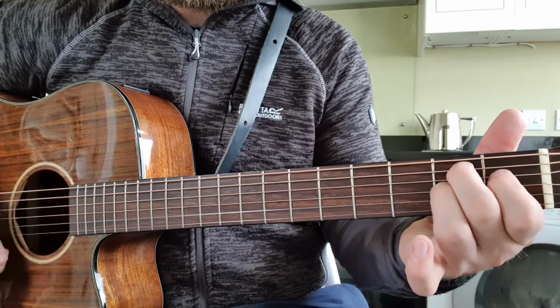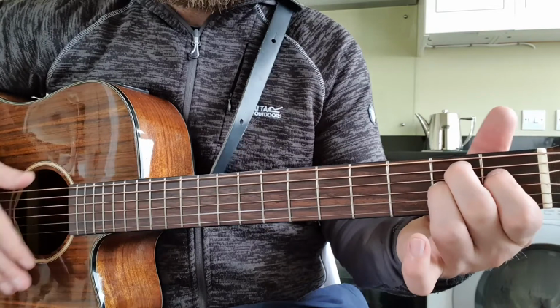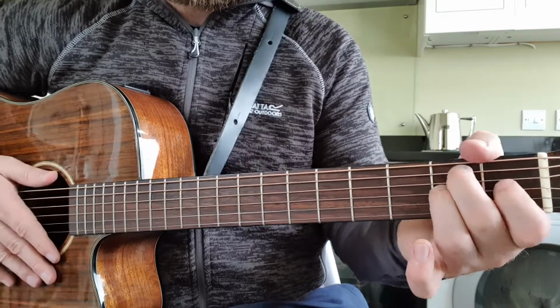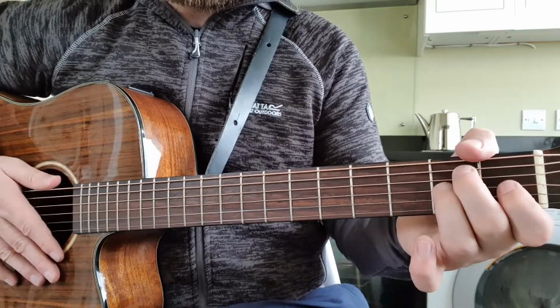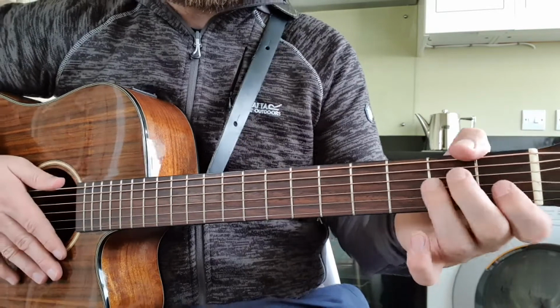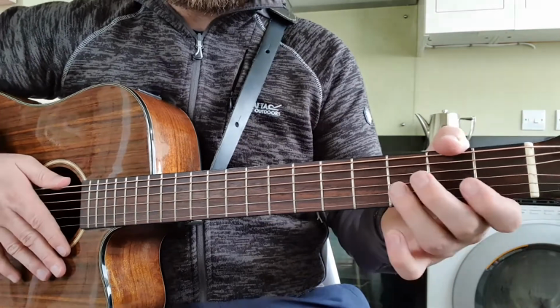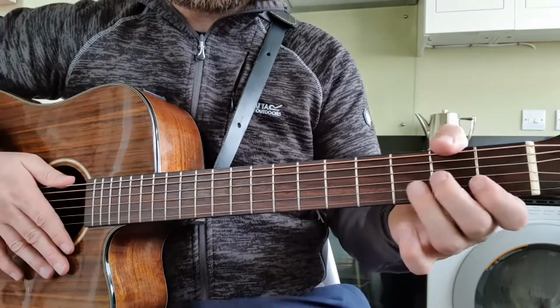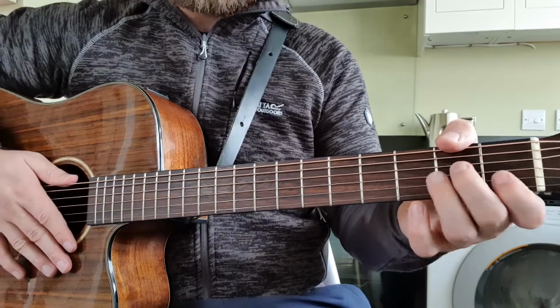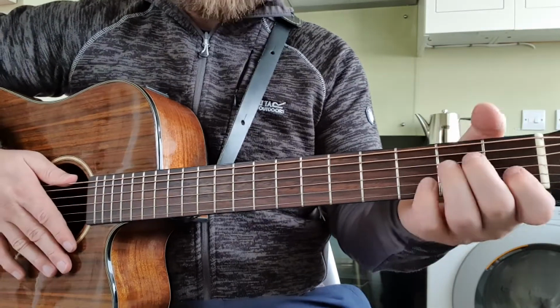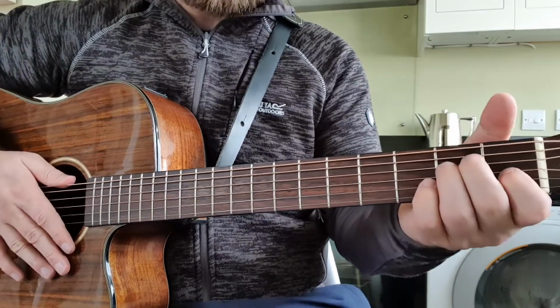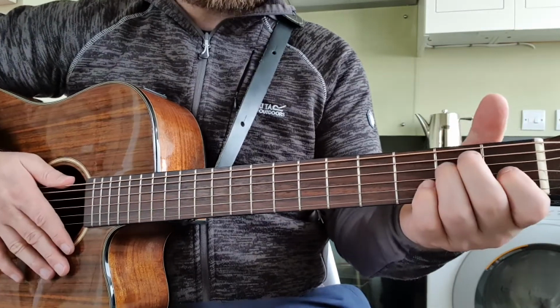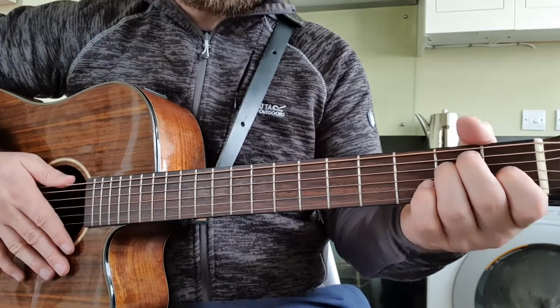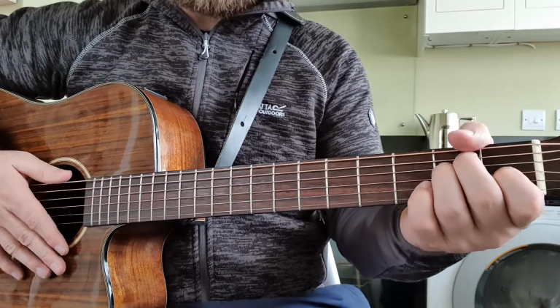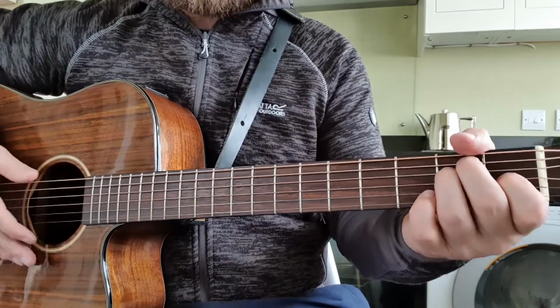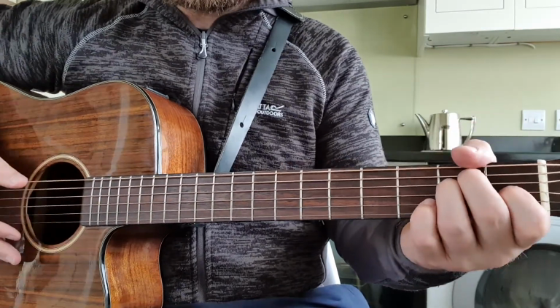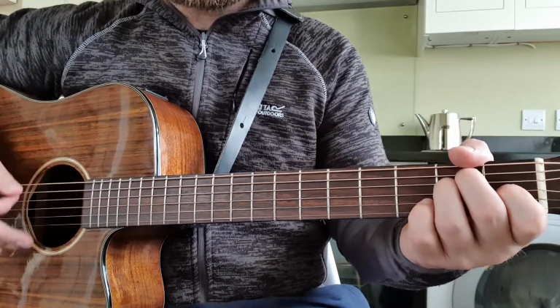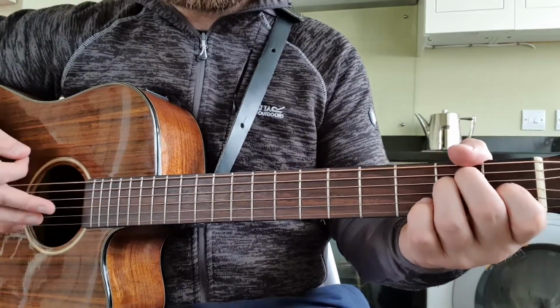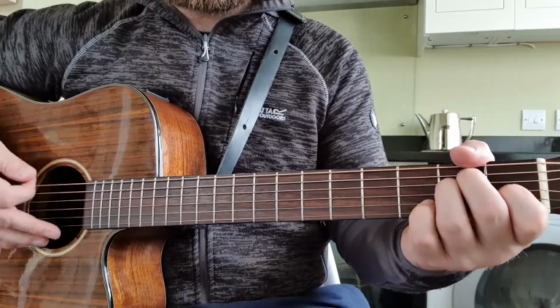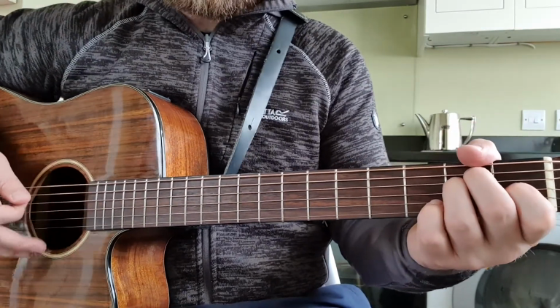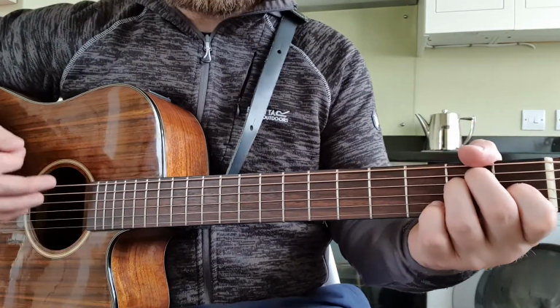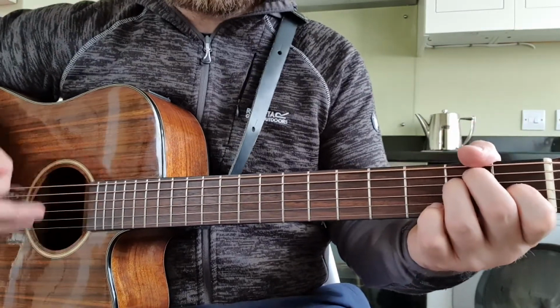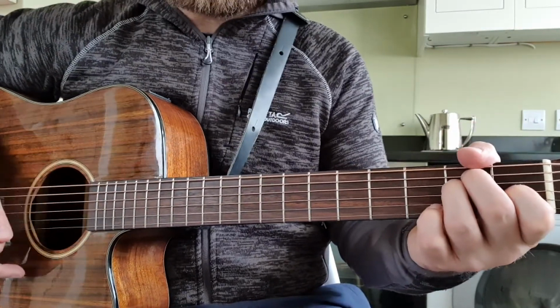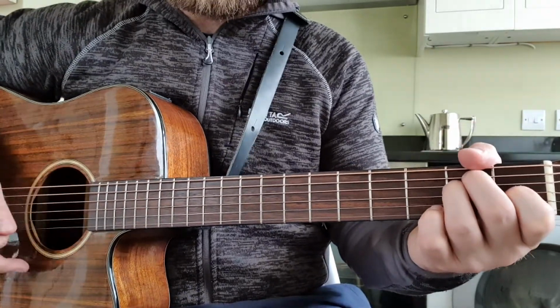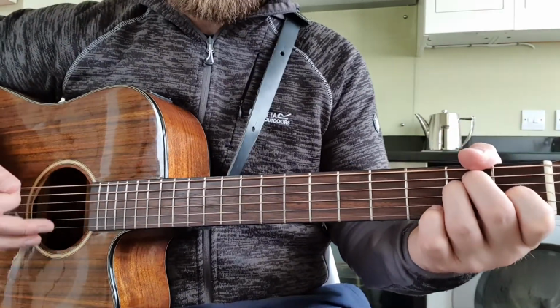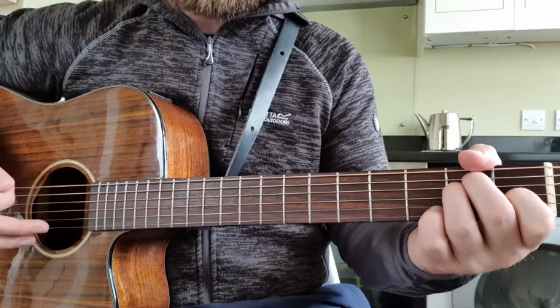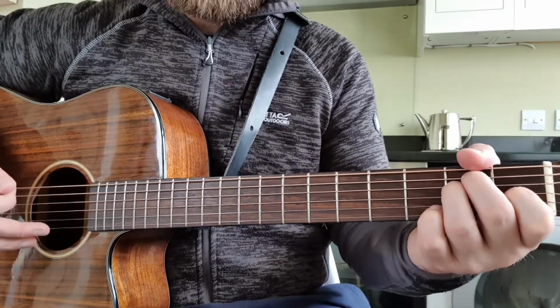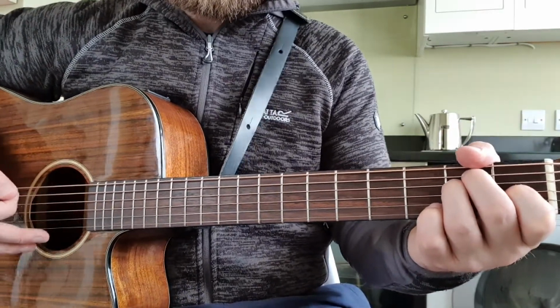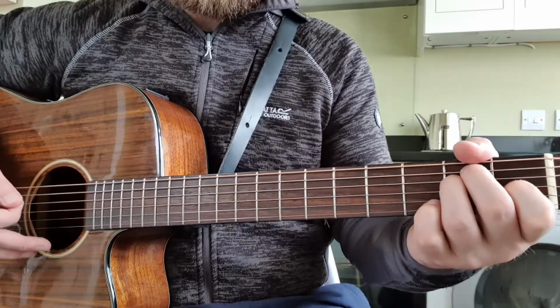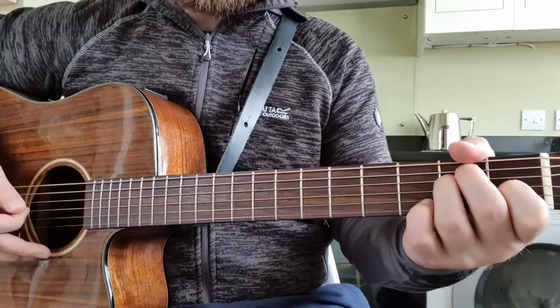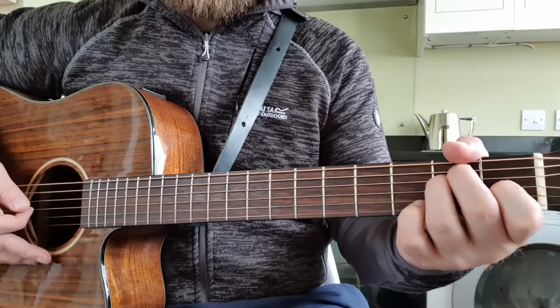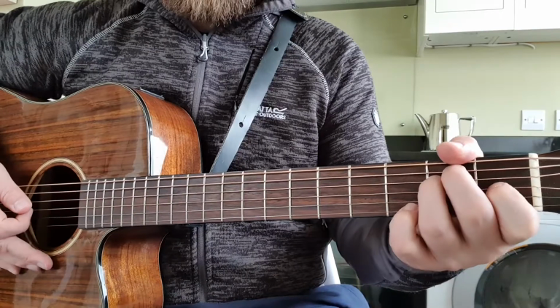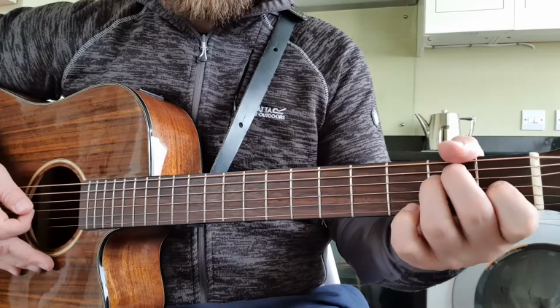So only two chords. The strum pattern I use is down, down, up, up, down, up.